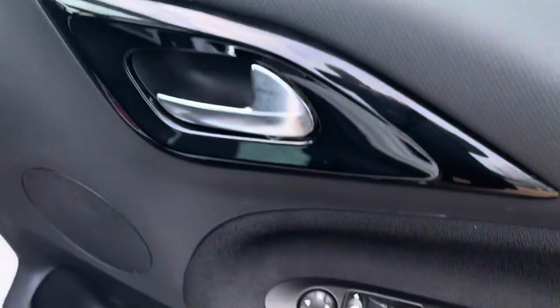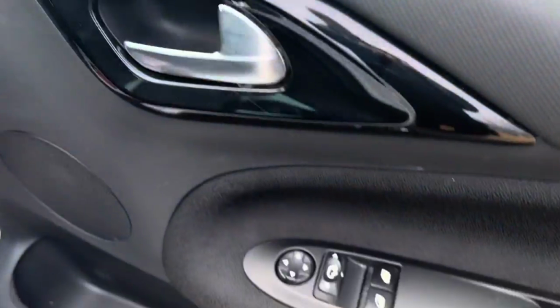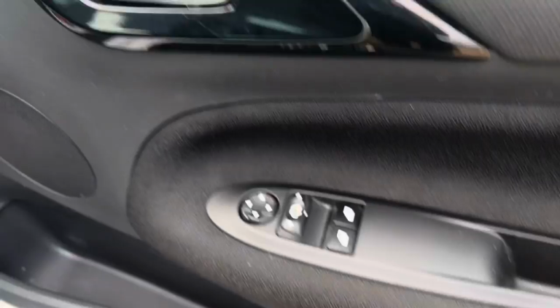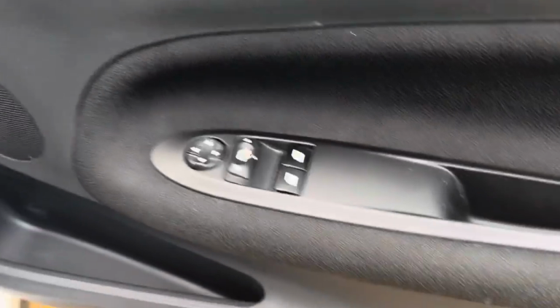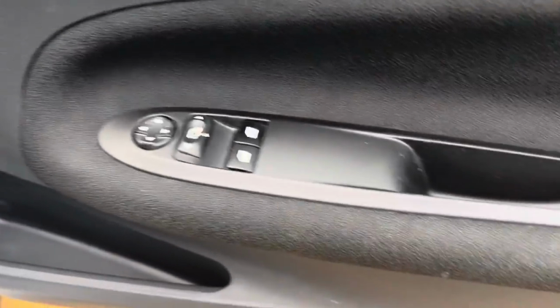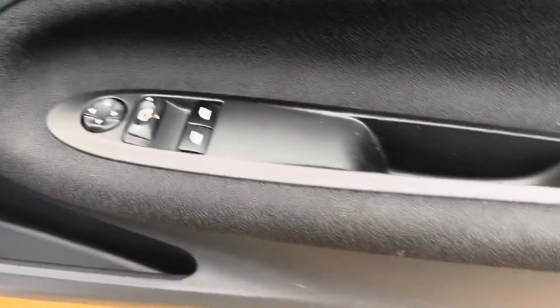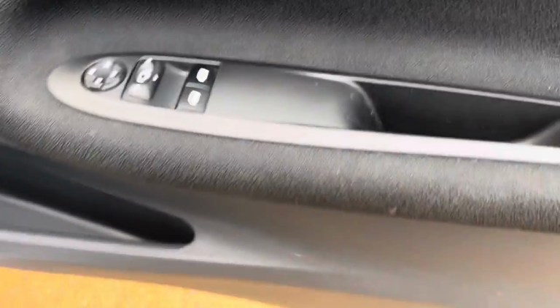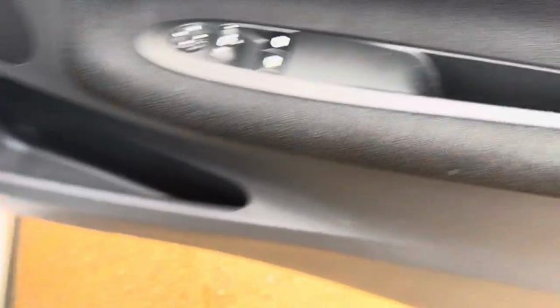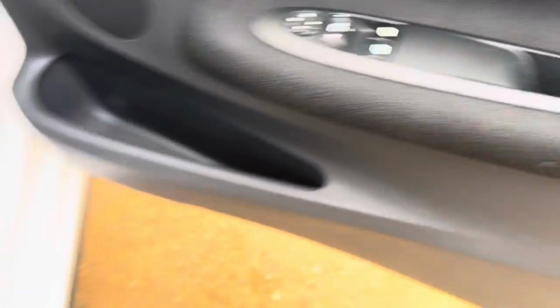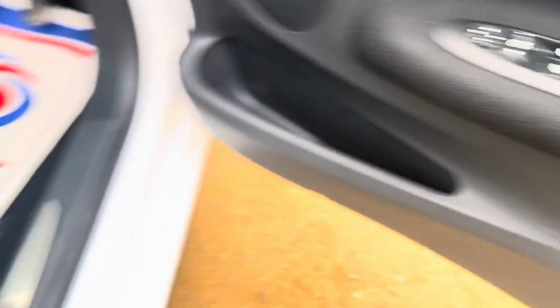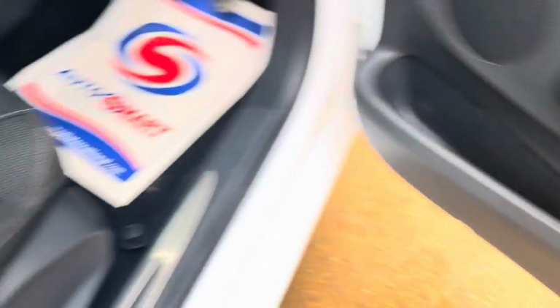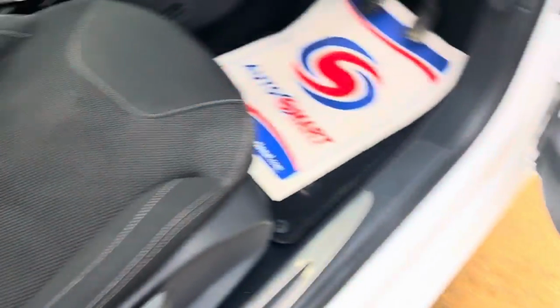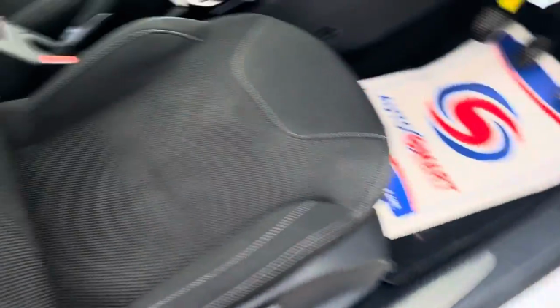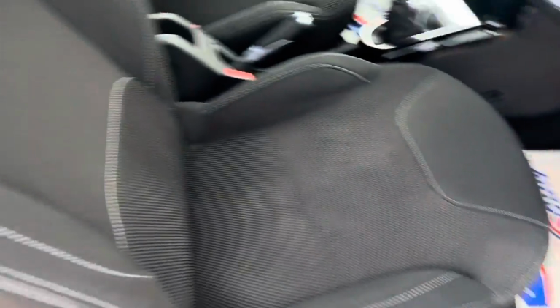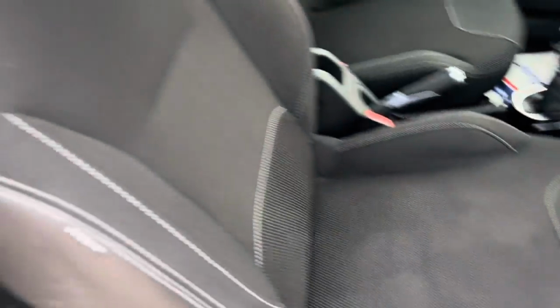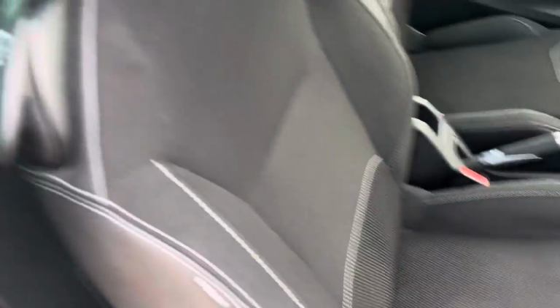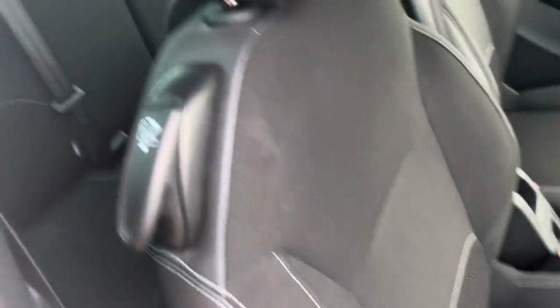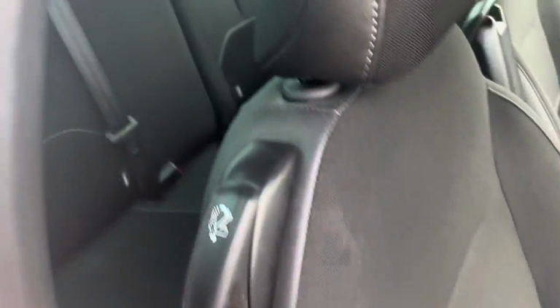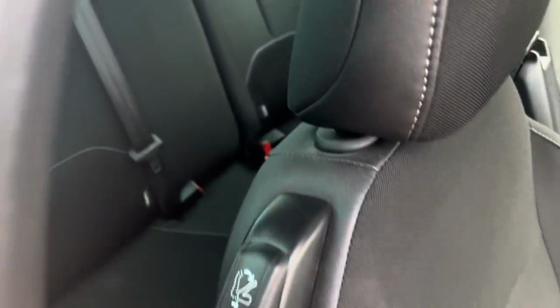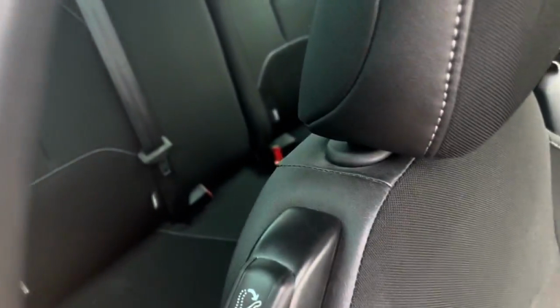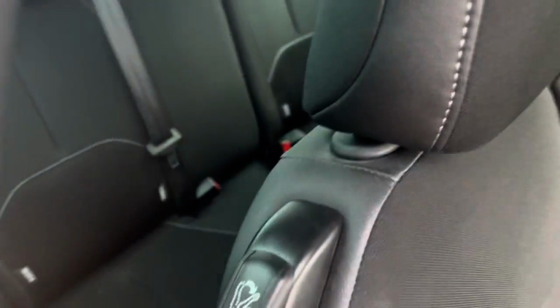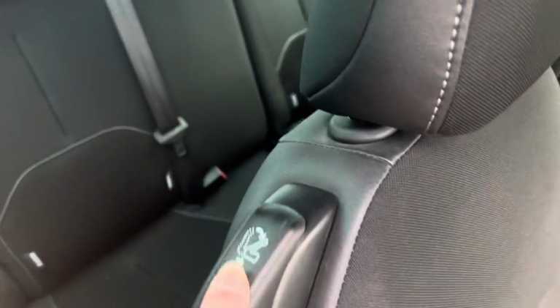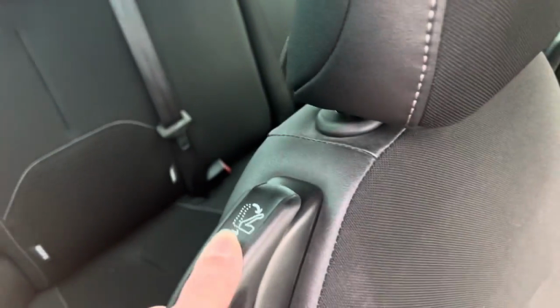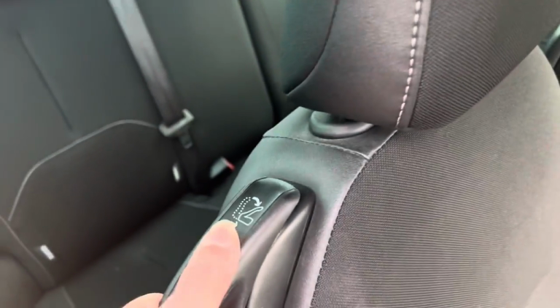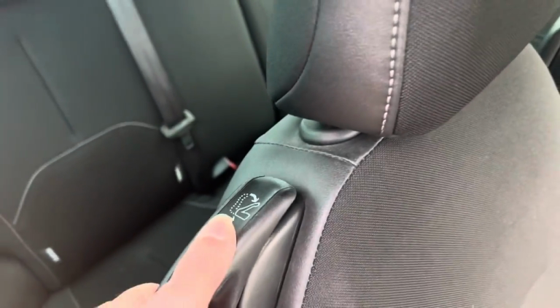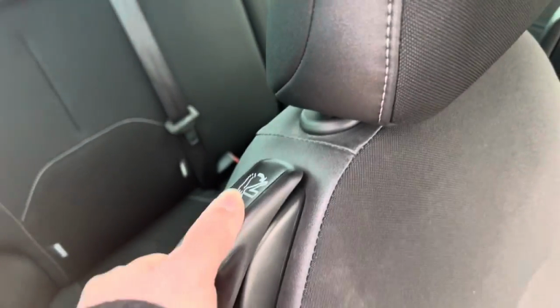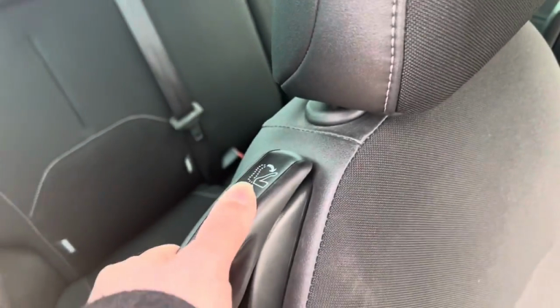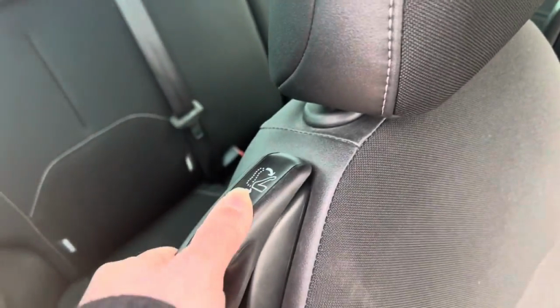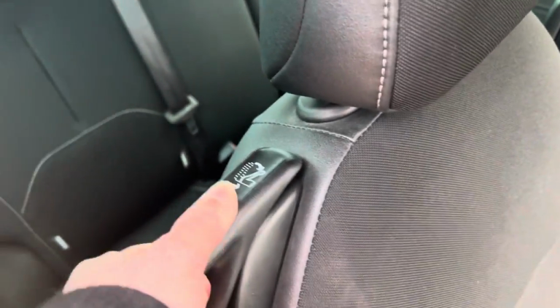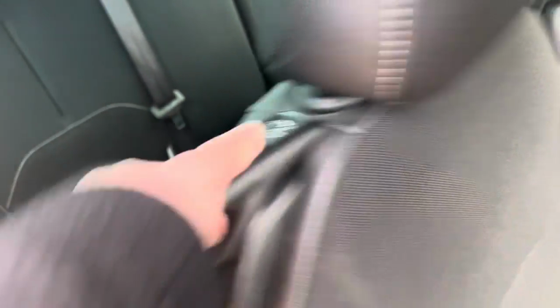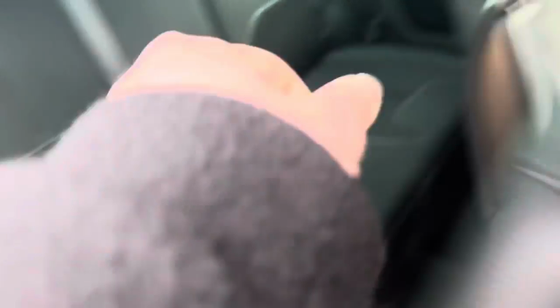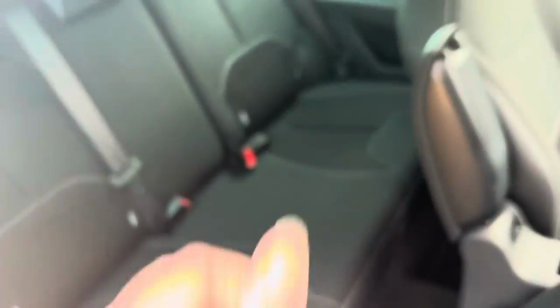Here's the driver's door with the controls, and it has an easy release to get into the back.